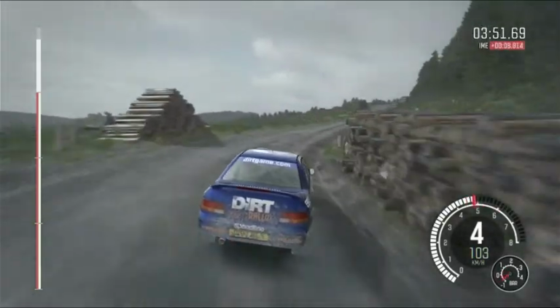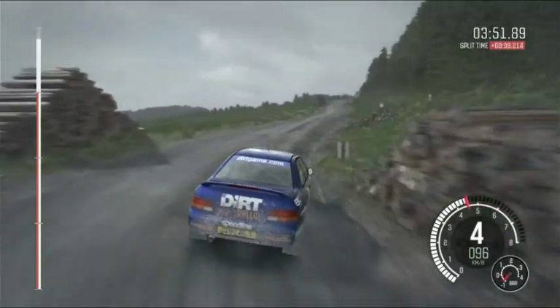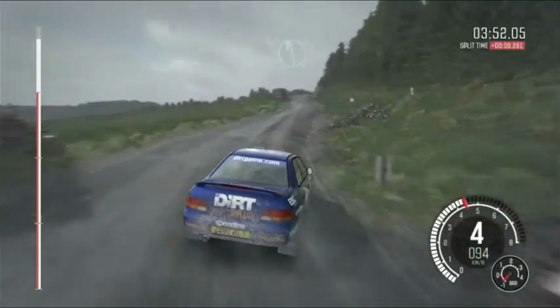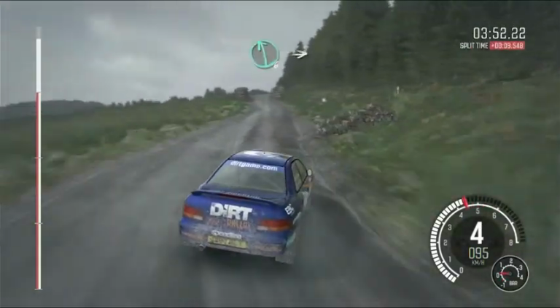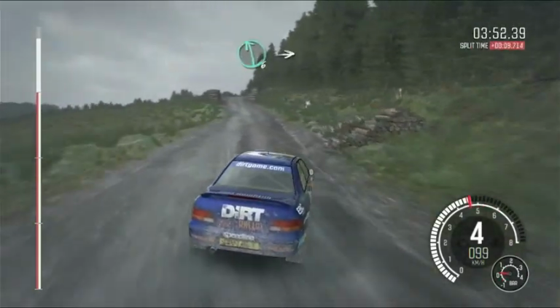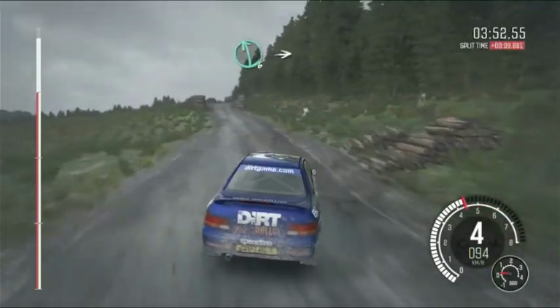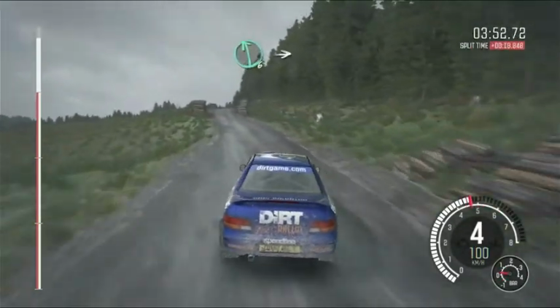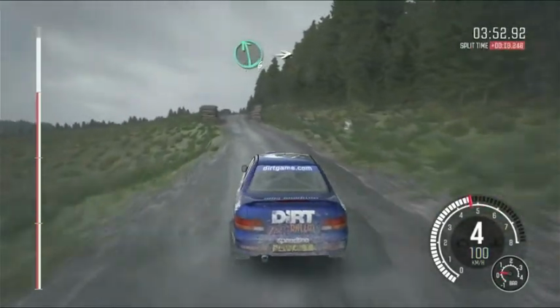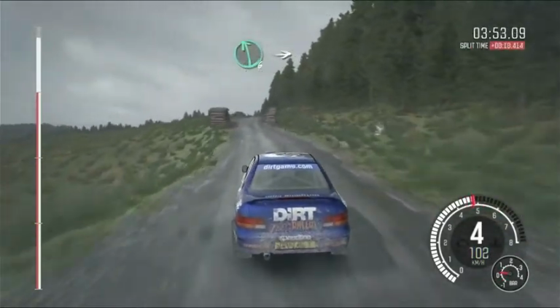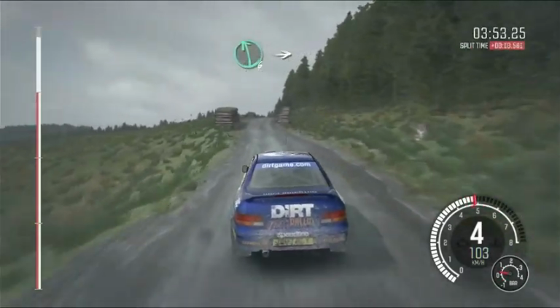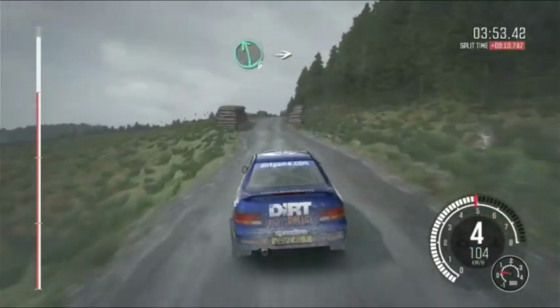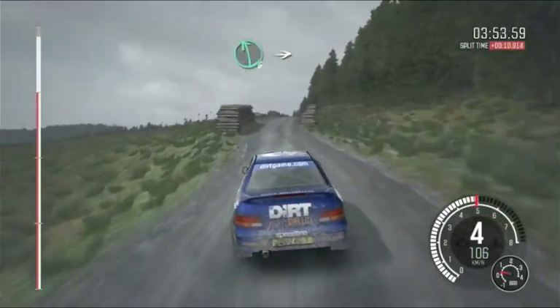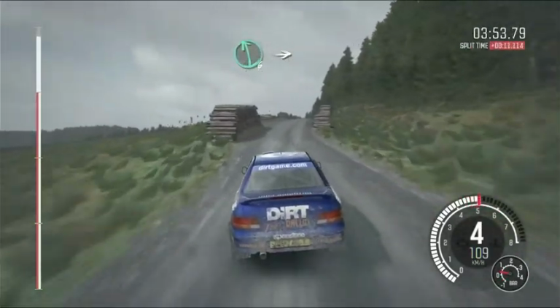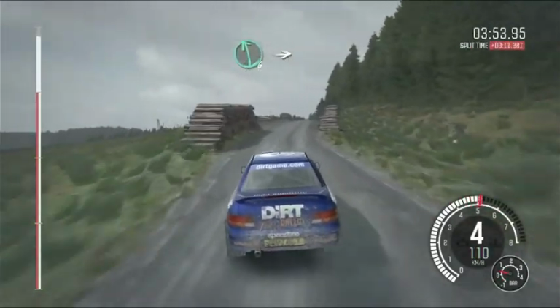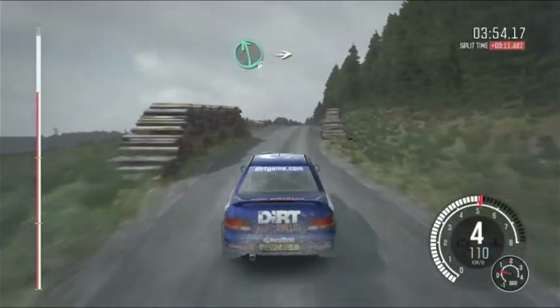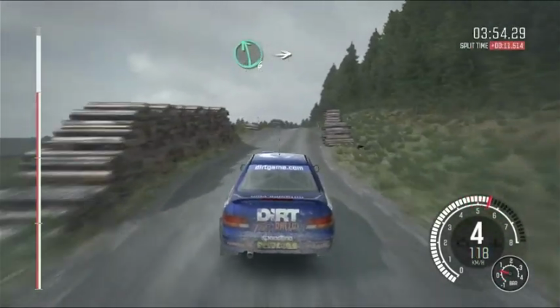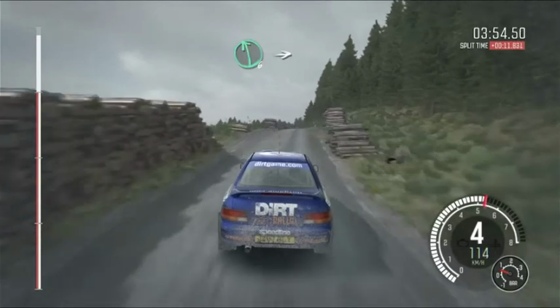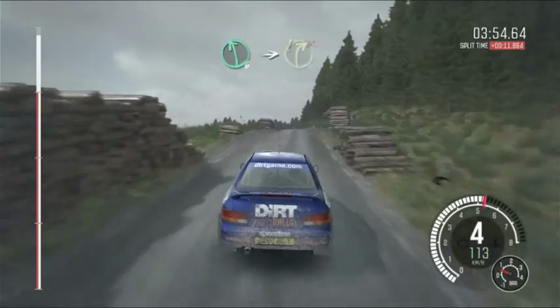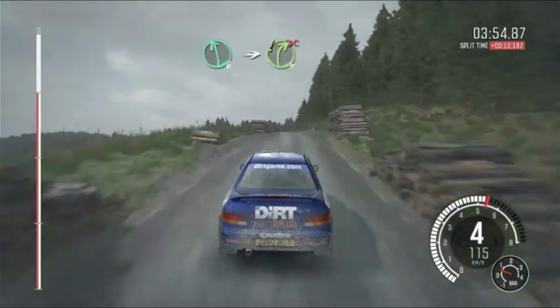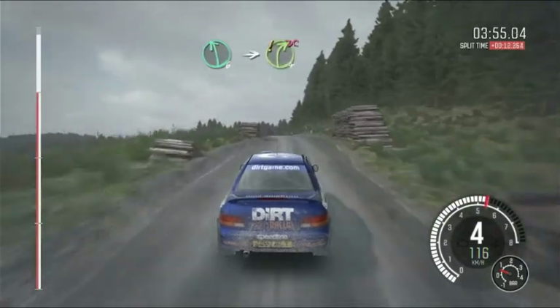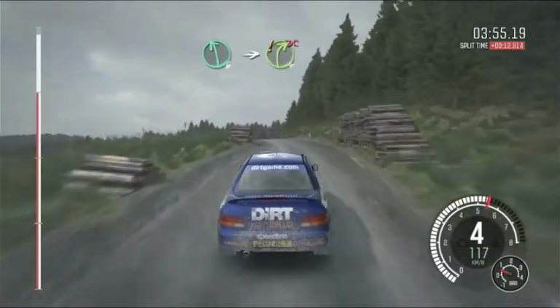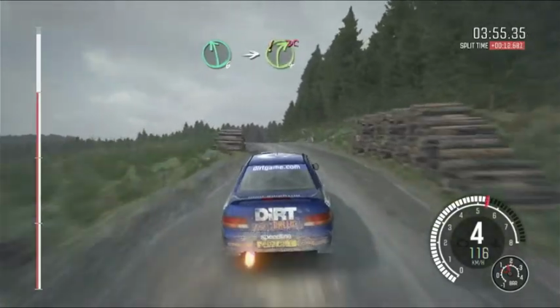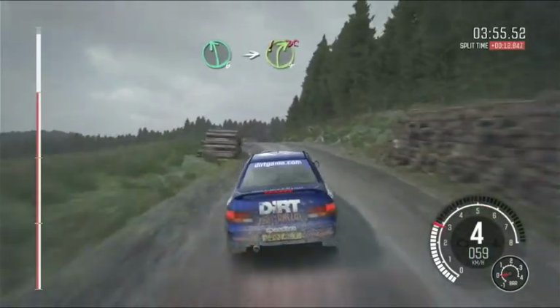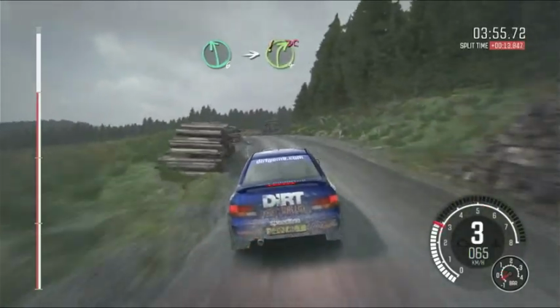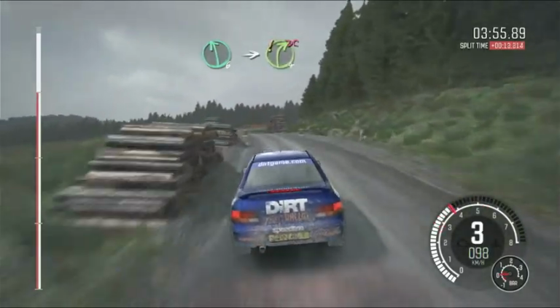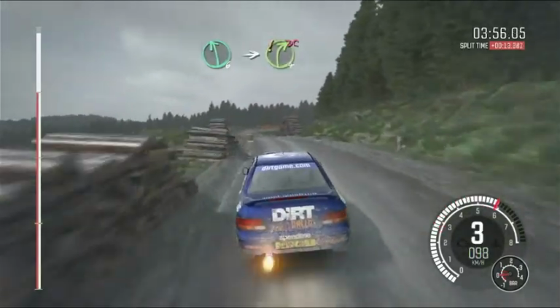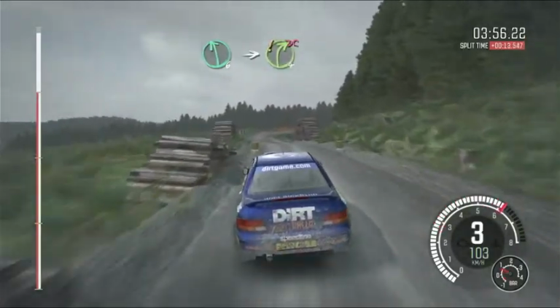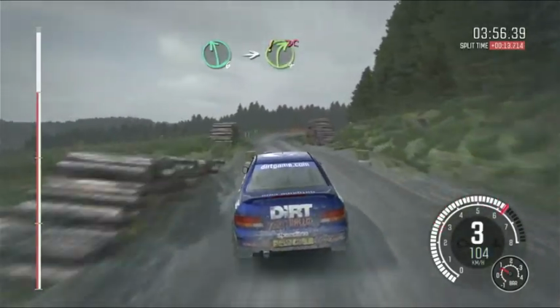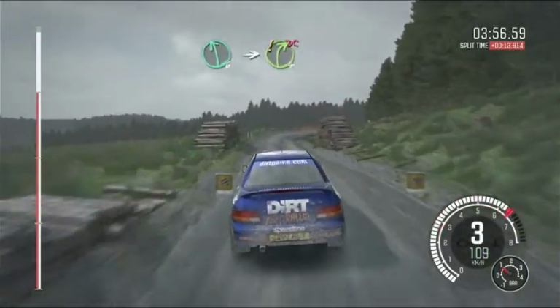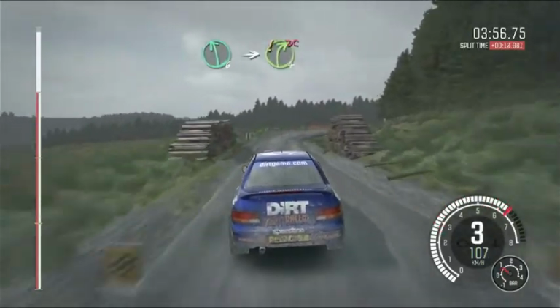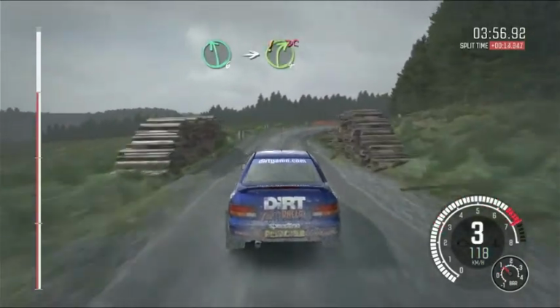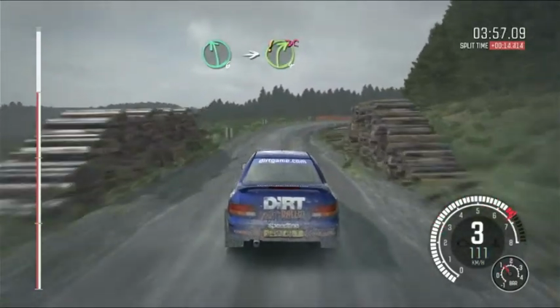Left 6, long, over crest. Into care right 4, long, don't cut. Logs inside.